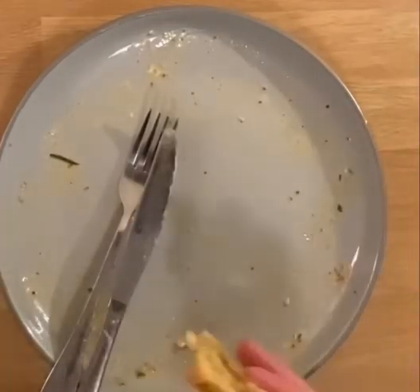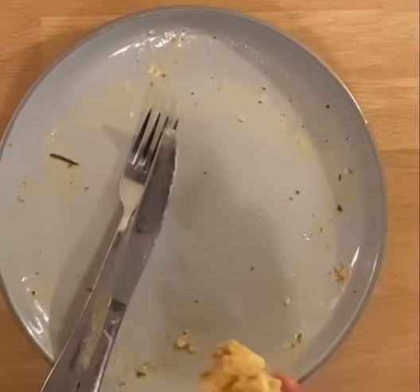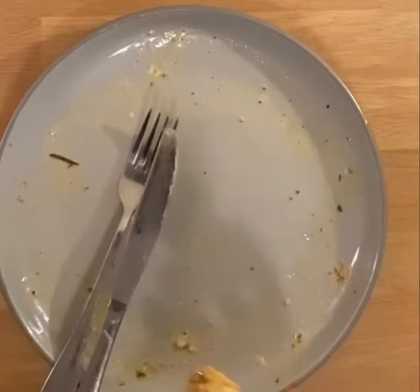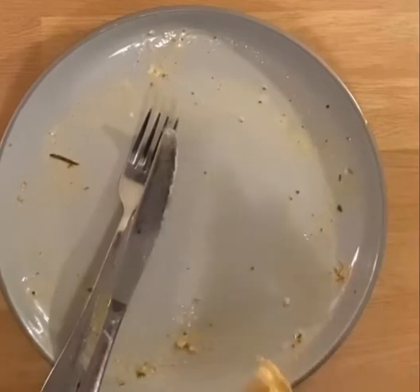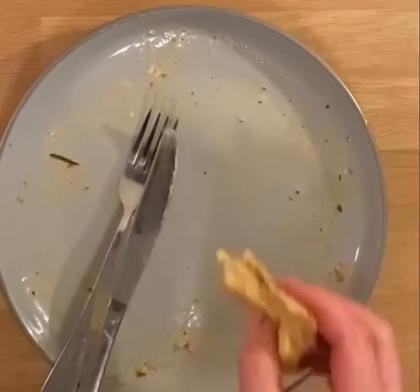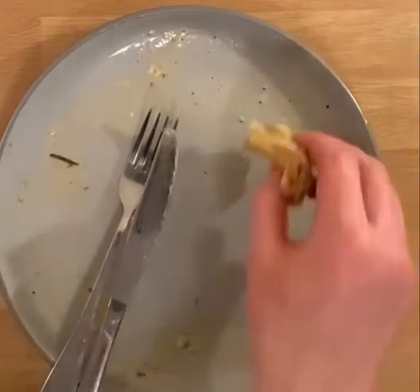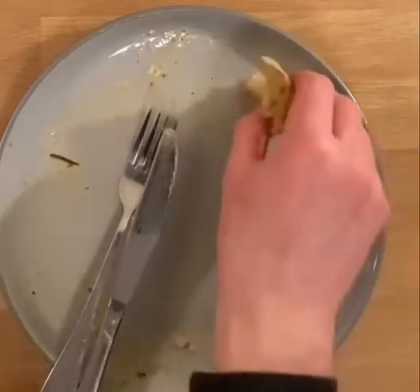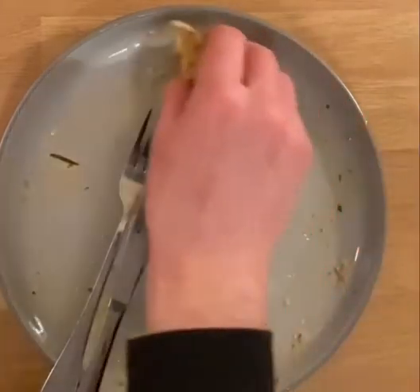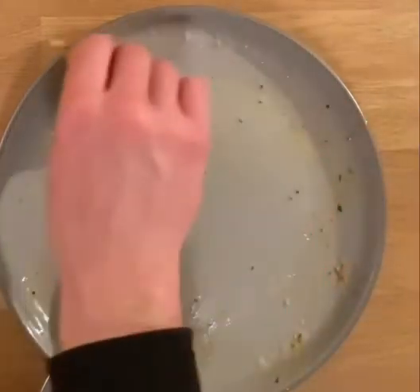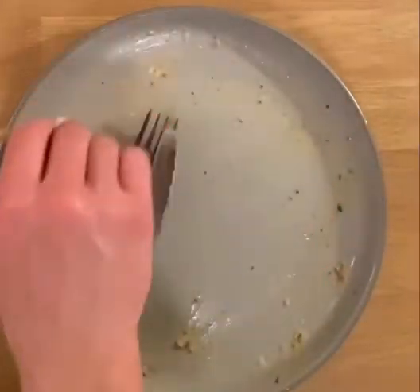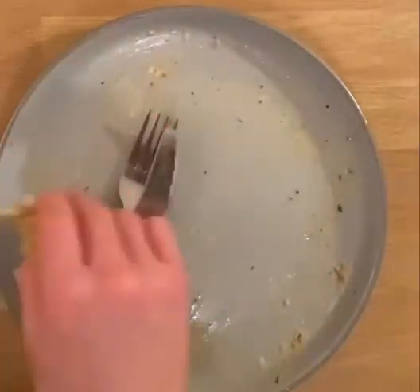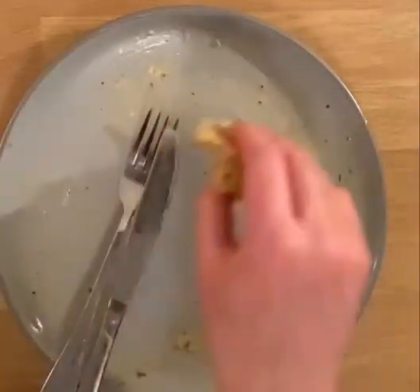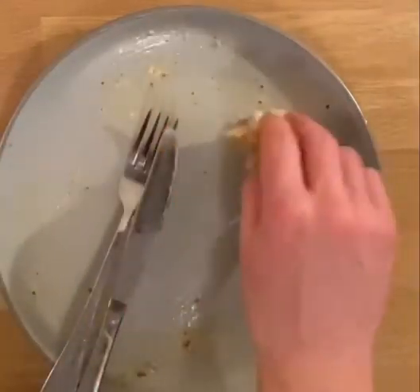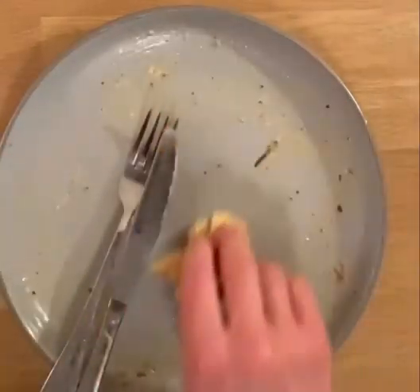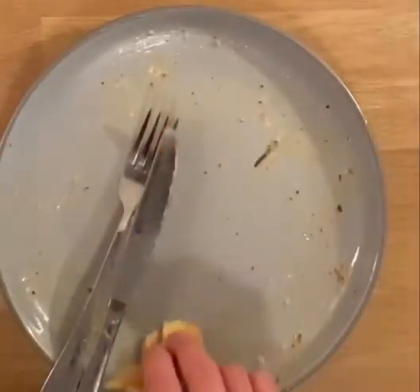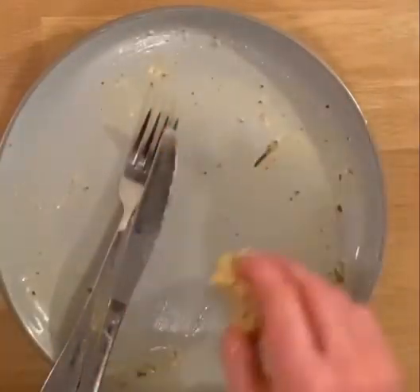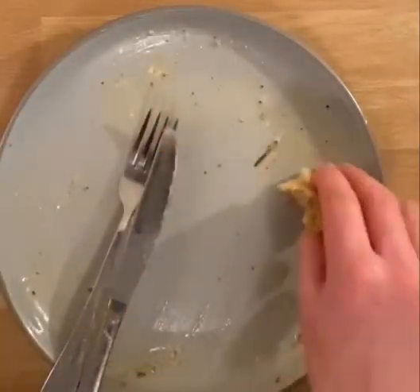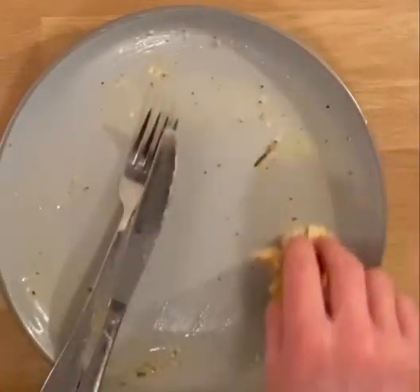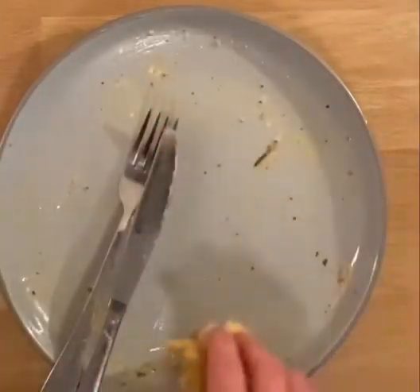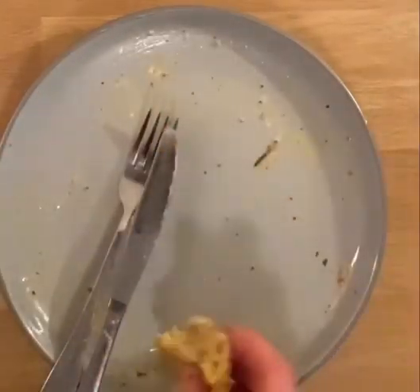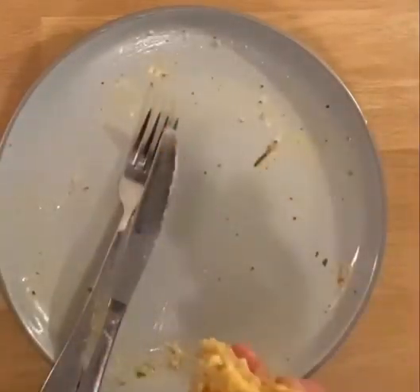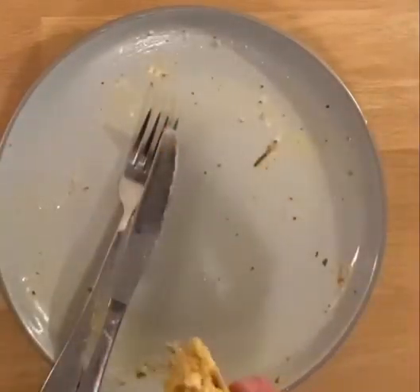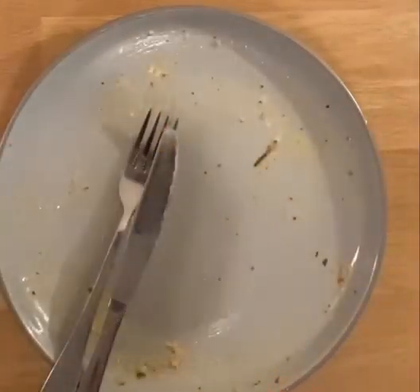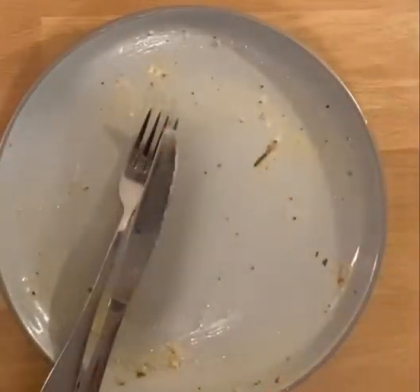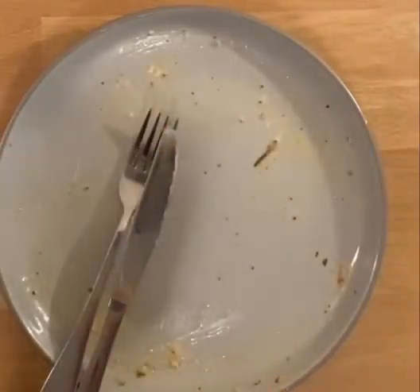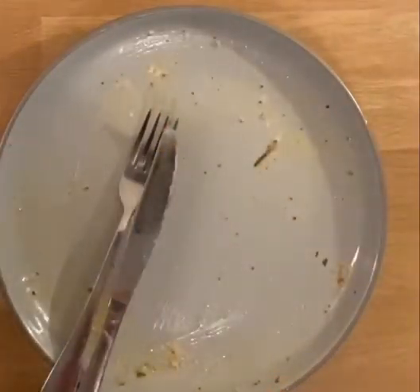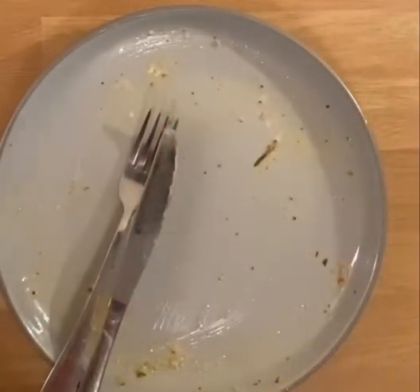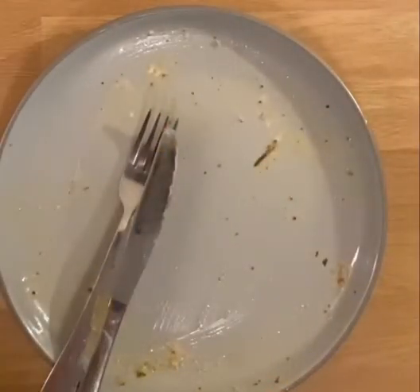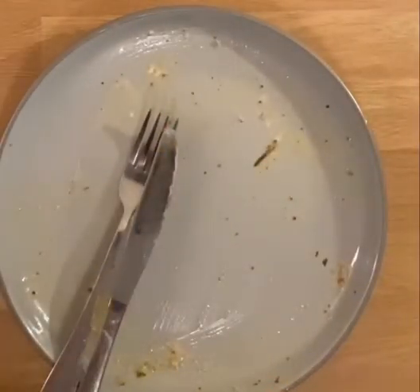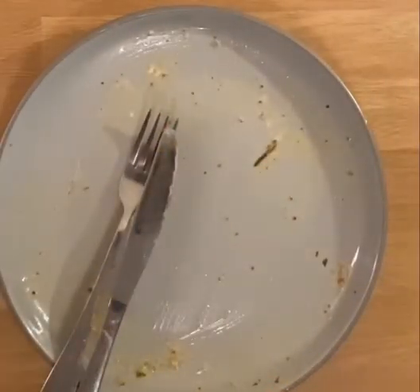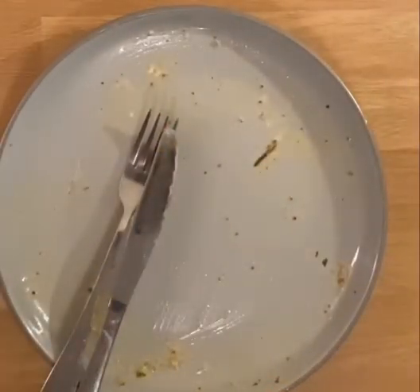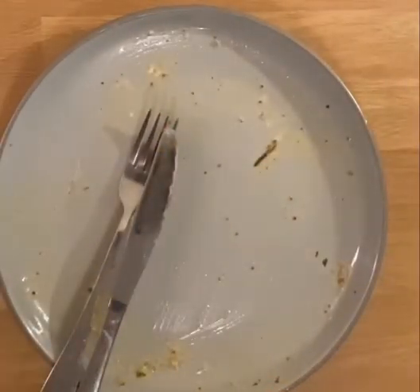Anyway, that was chicken Kiev pie done. Thank you for watching. We tried it.